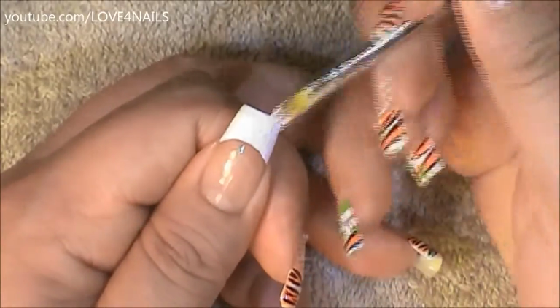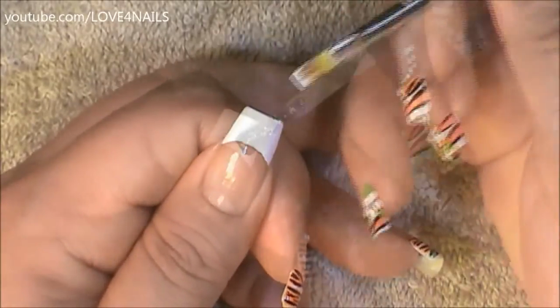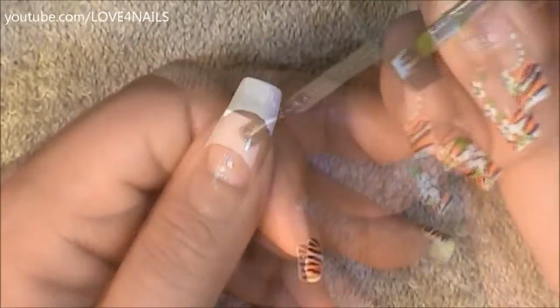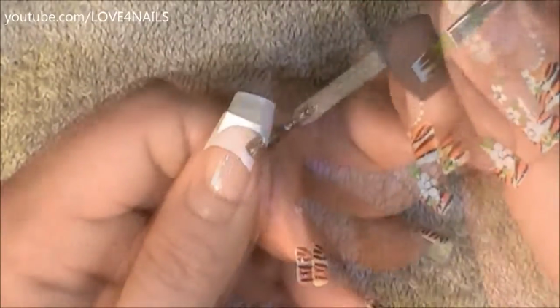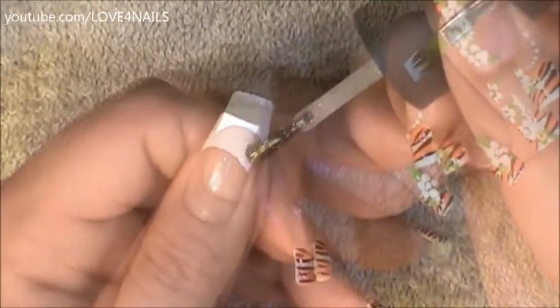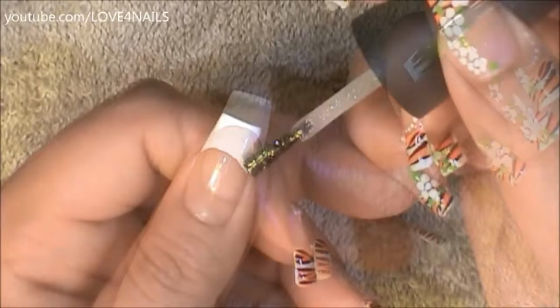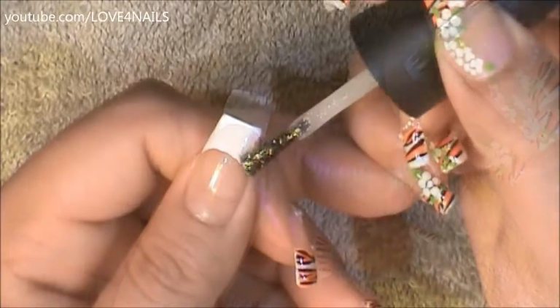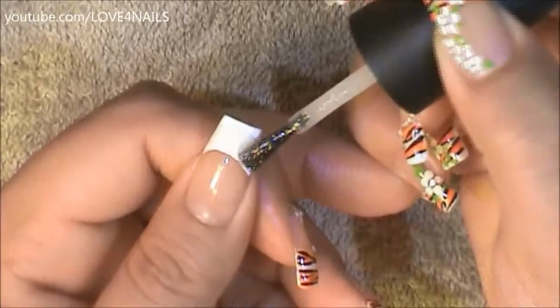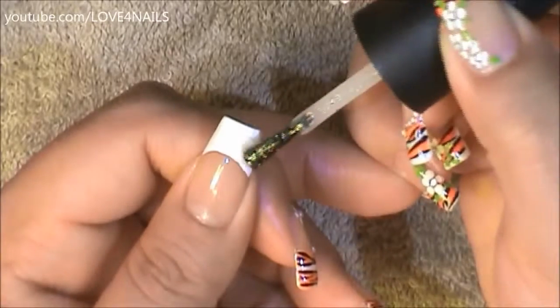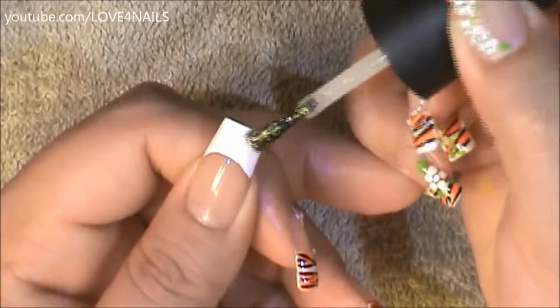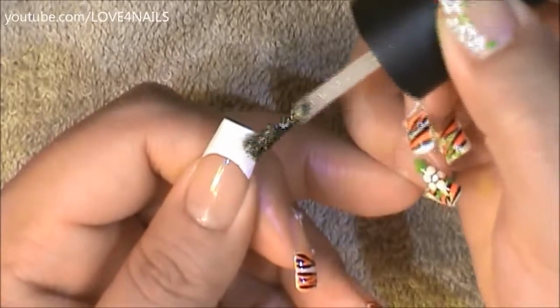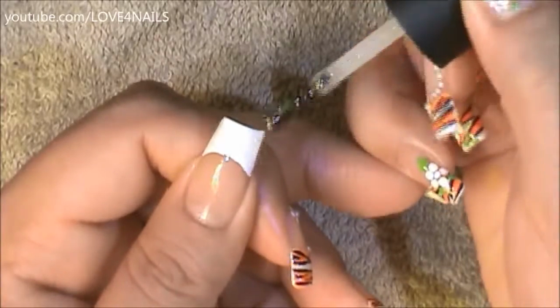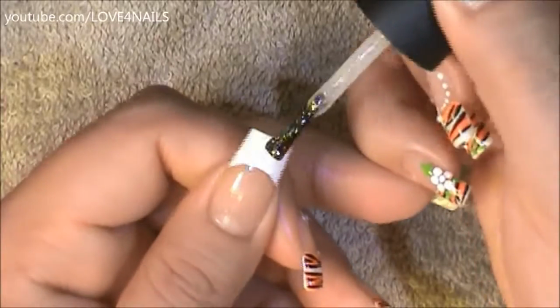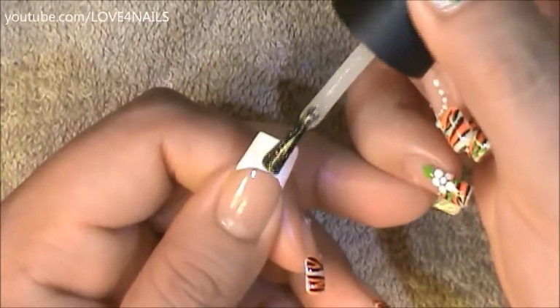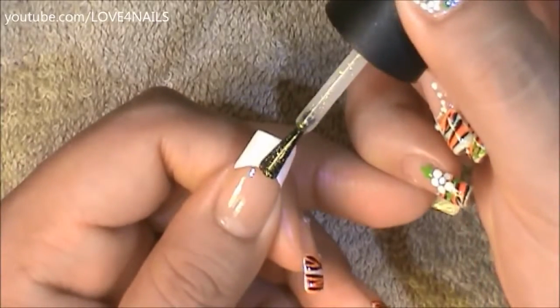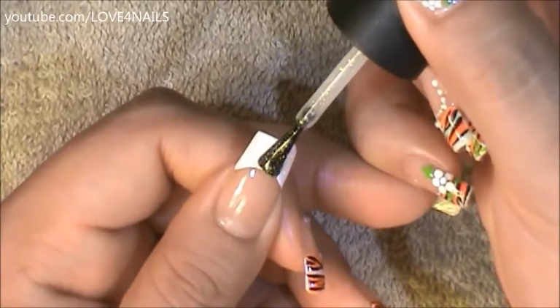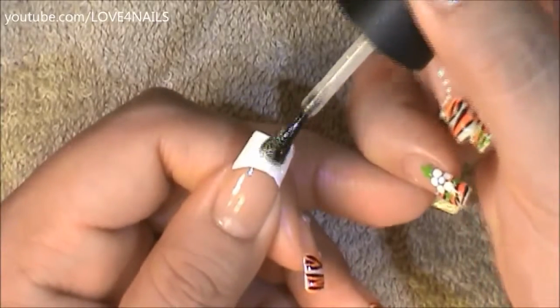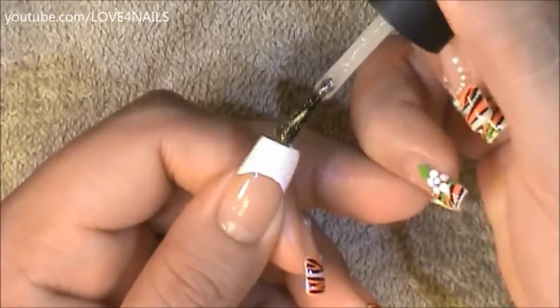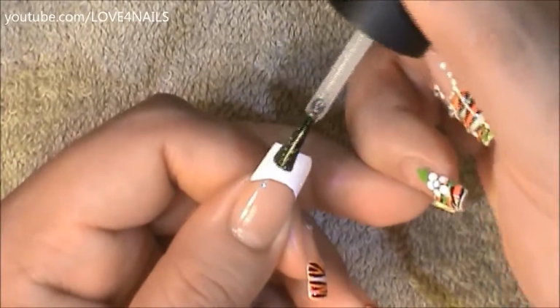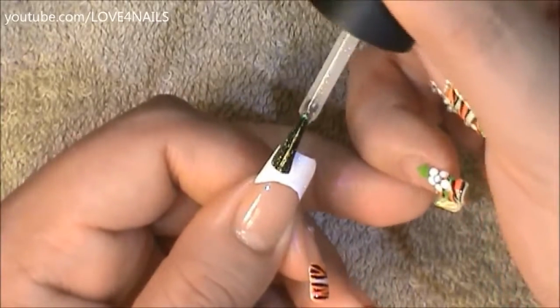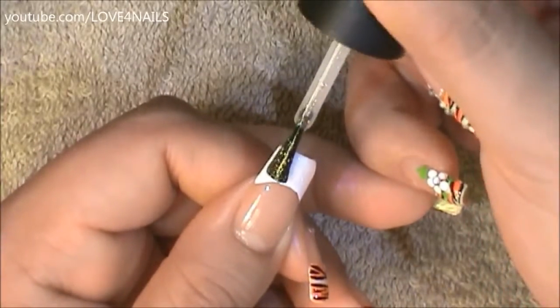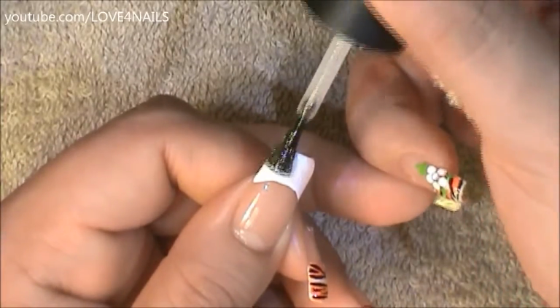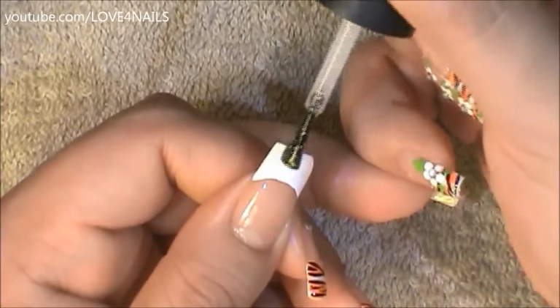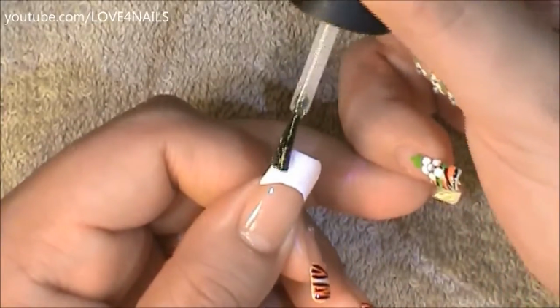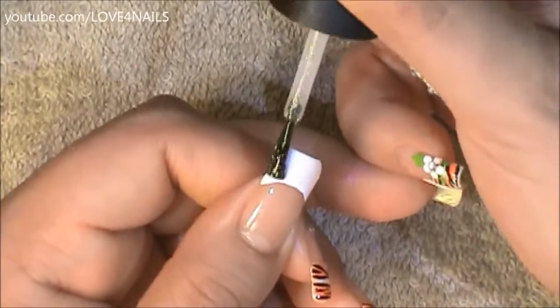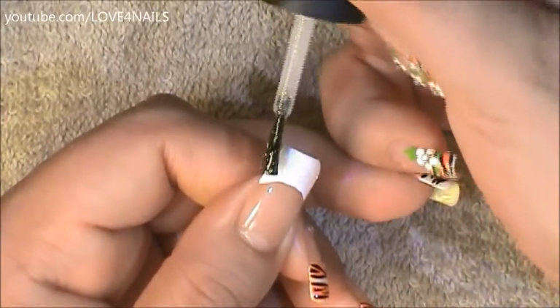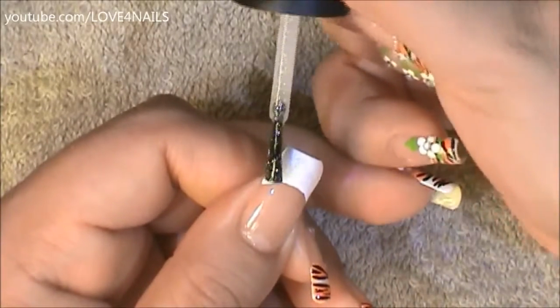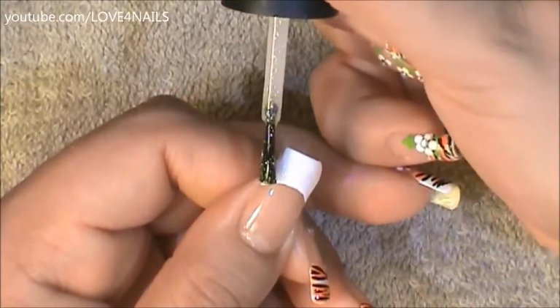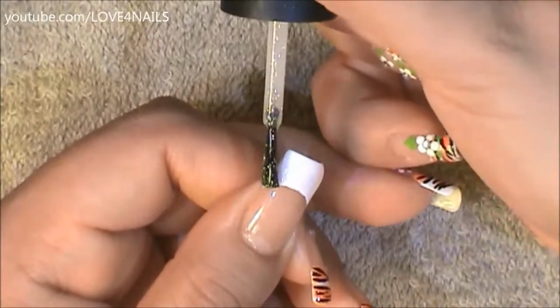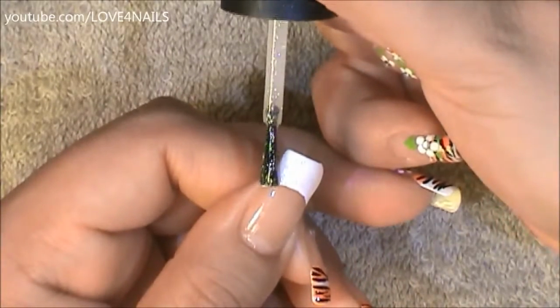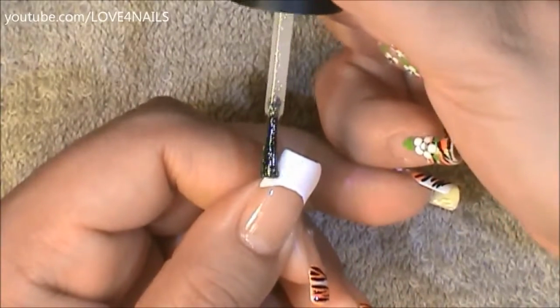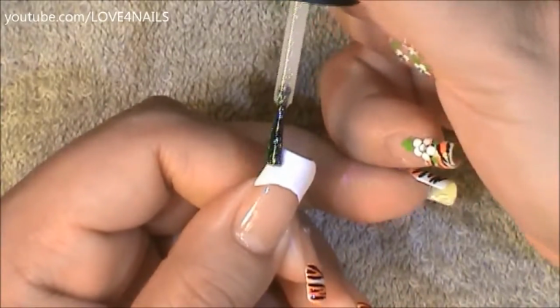This step is optional. I'm going to be applying a glitter polish over my French tip manicure.